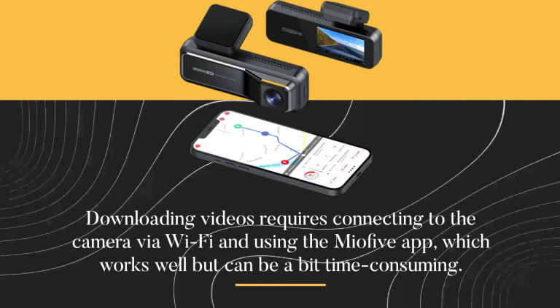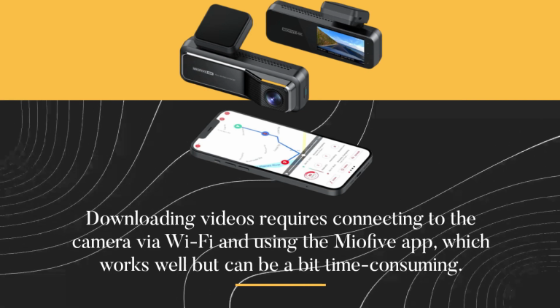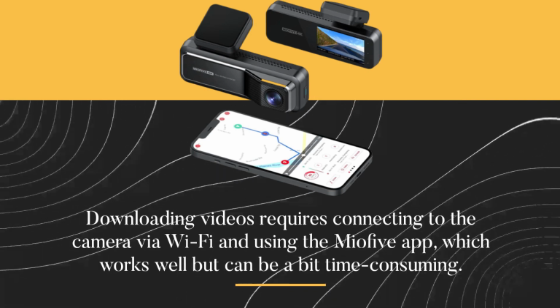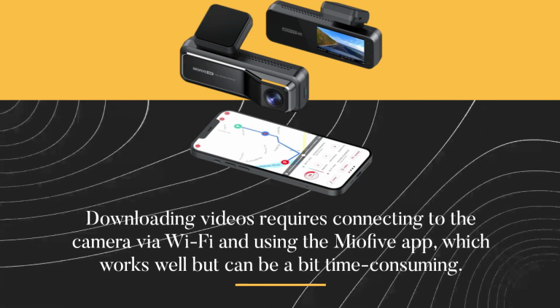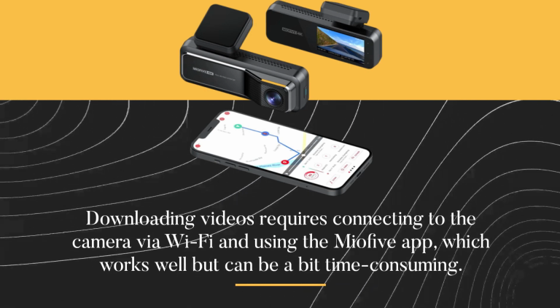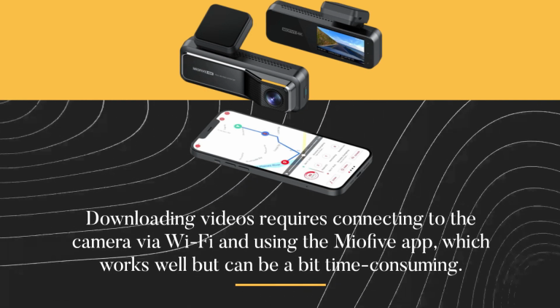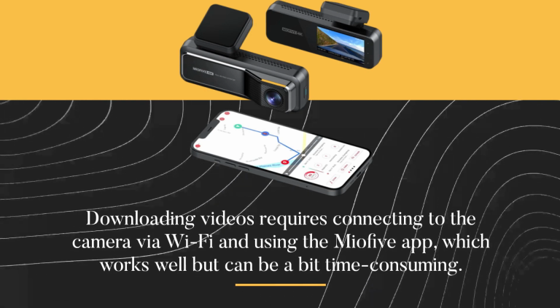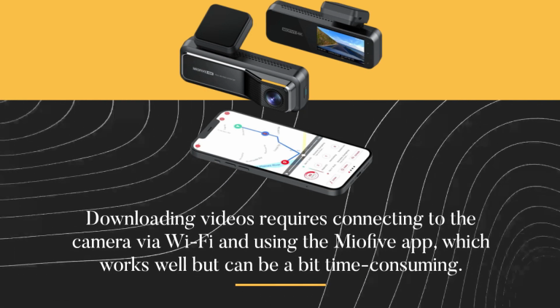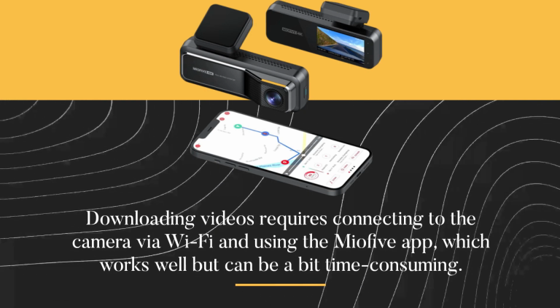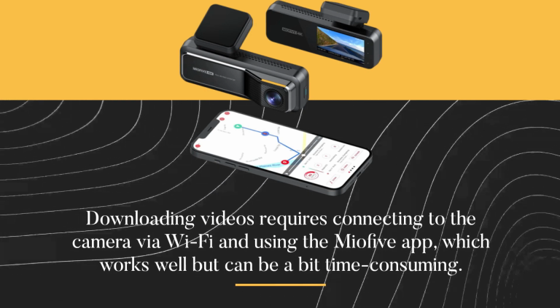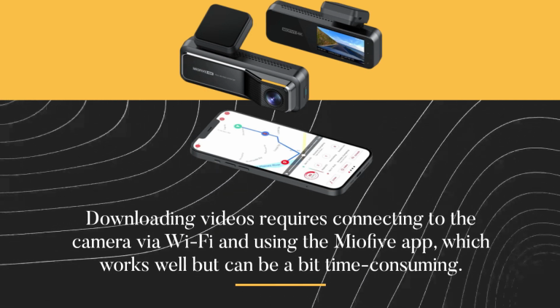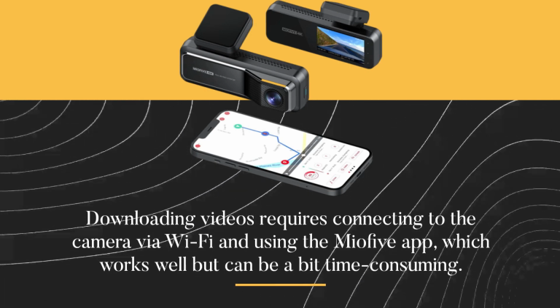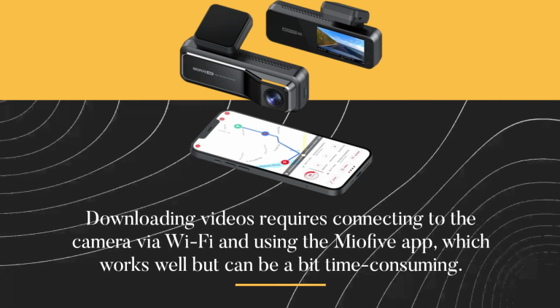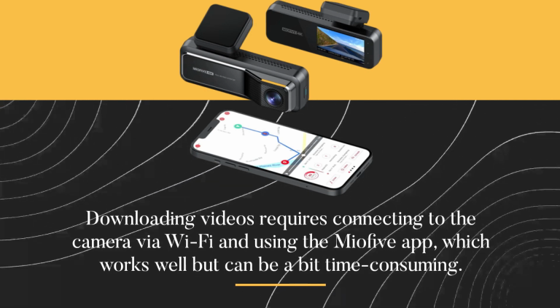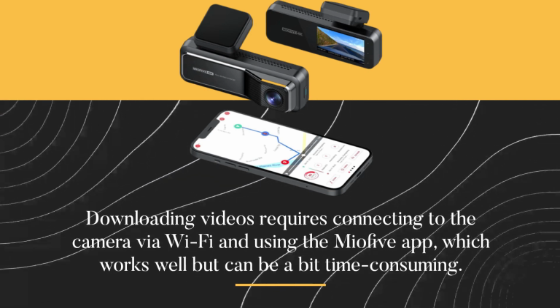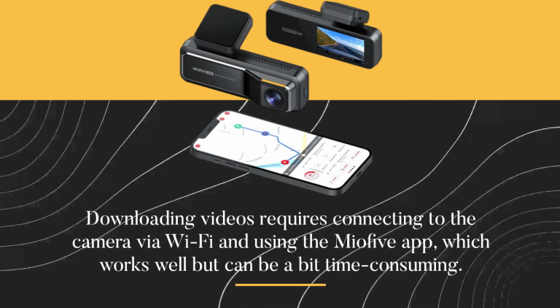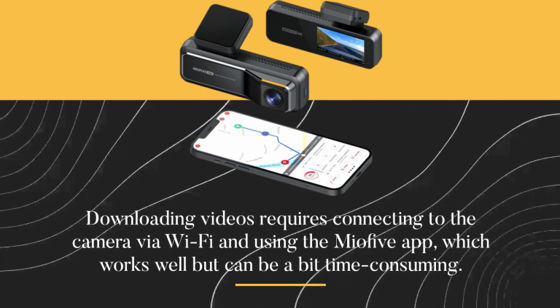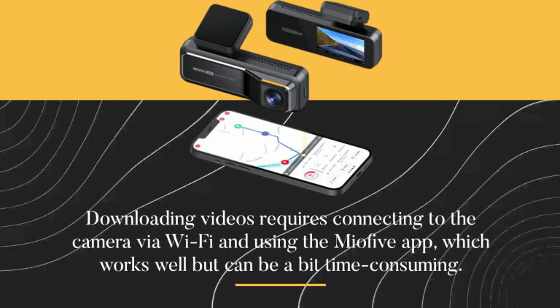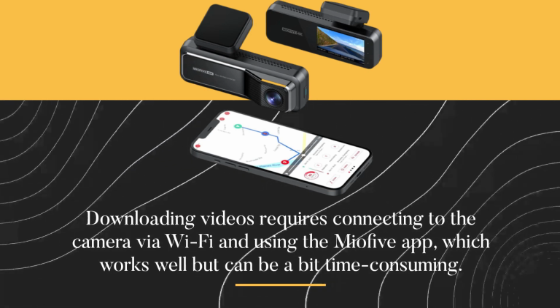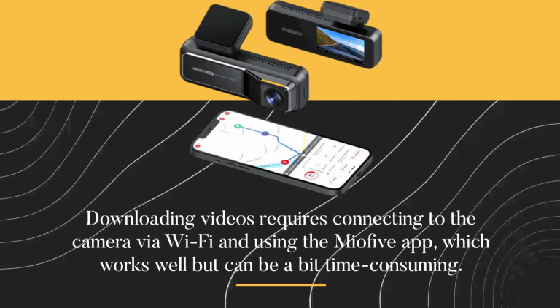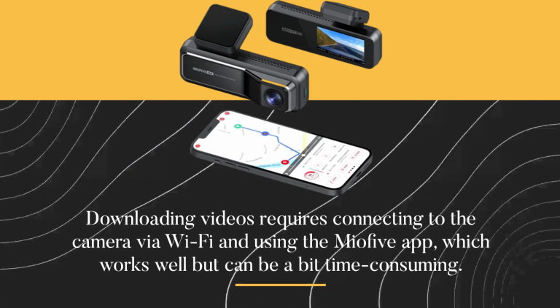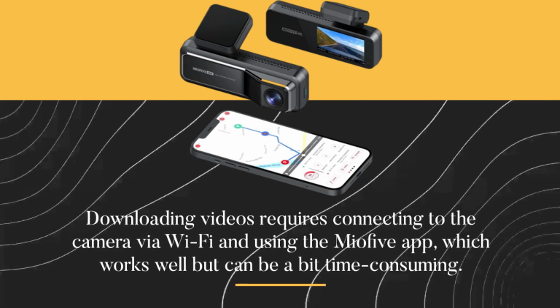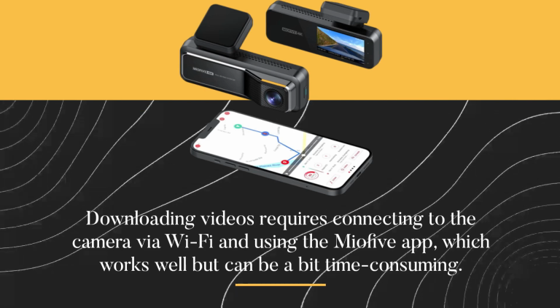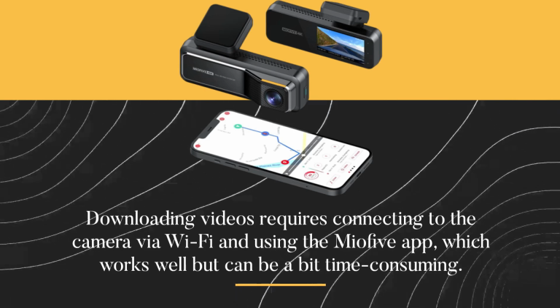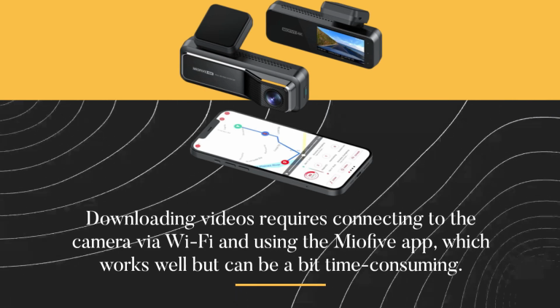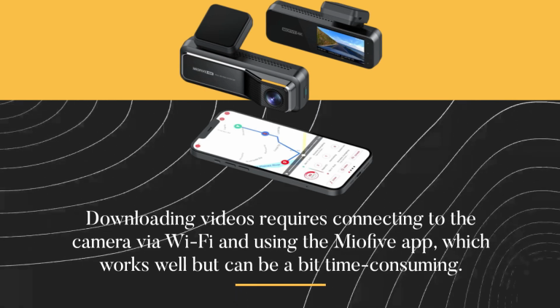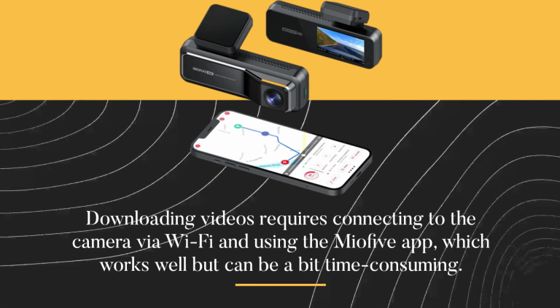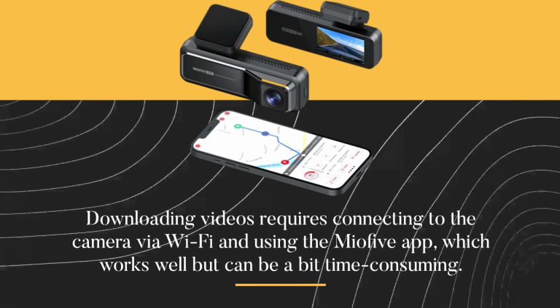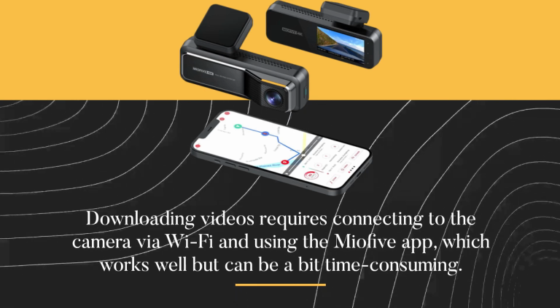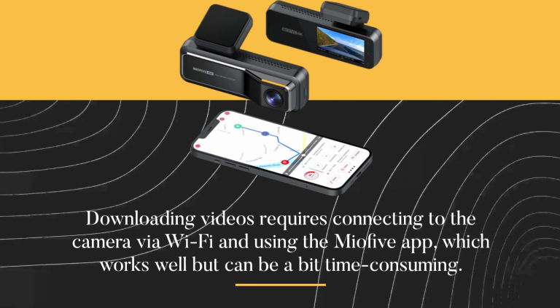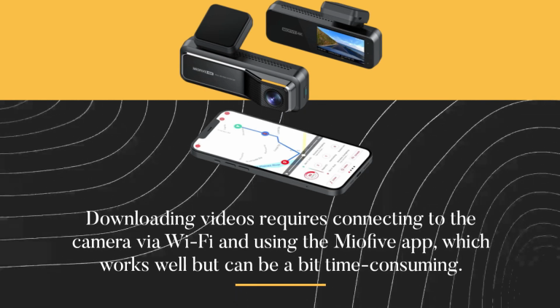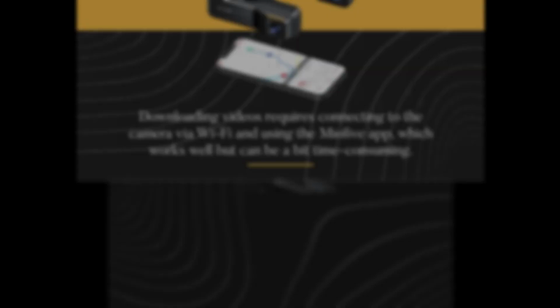Downloading videos requires connecting to the camera via Wi-Fi and using the Mio 5 app, which works well but can be a bit time-consuming.